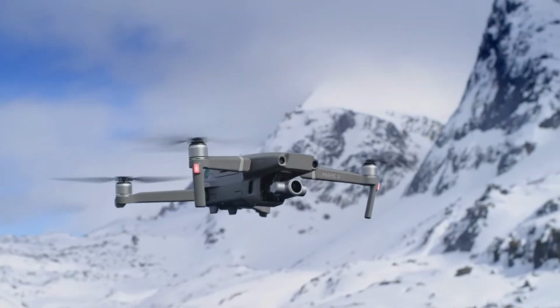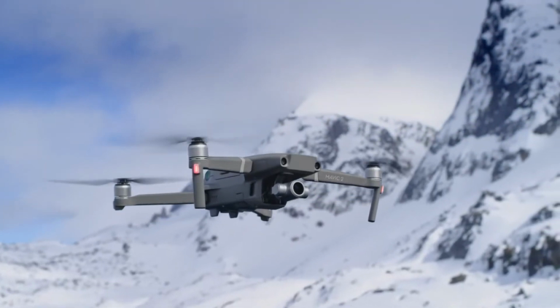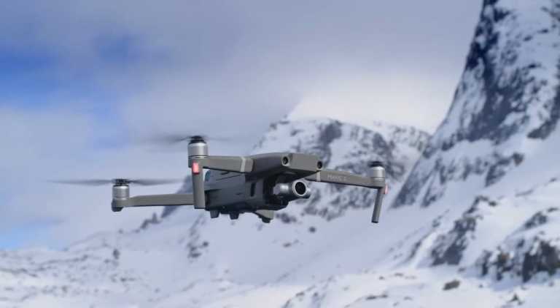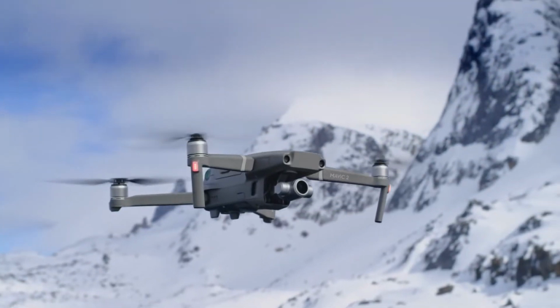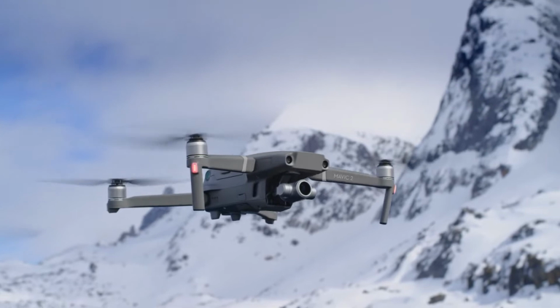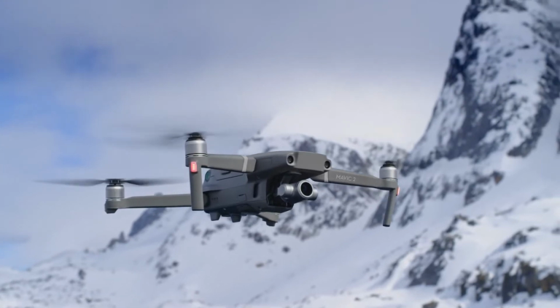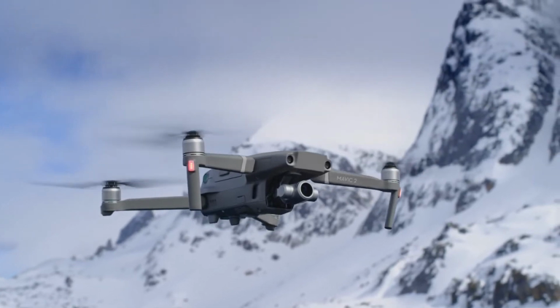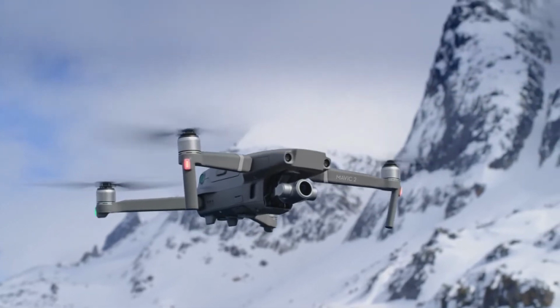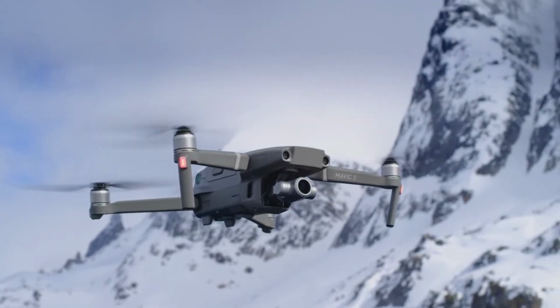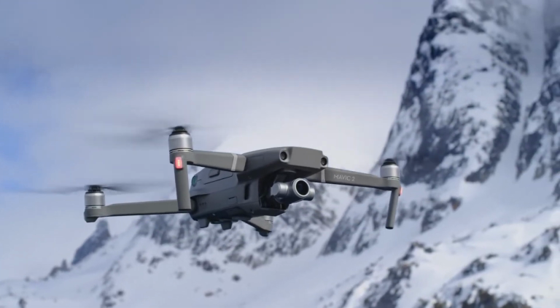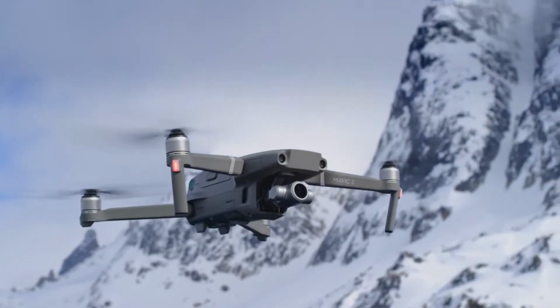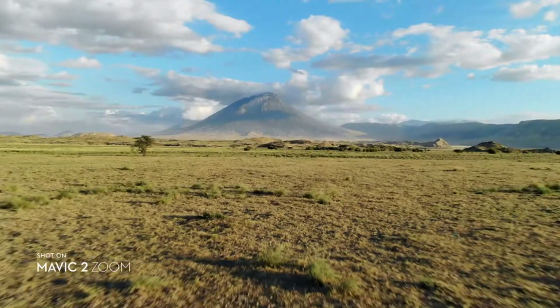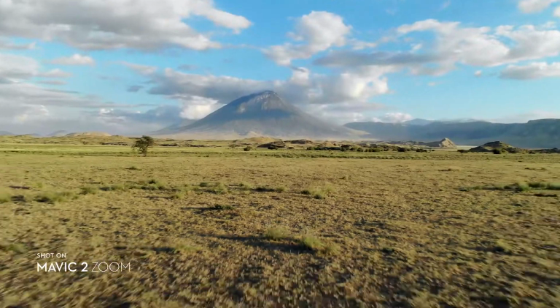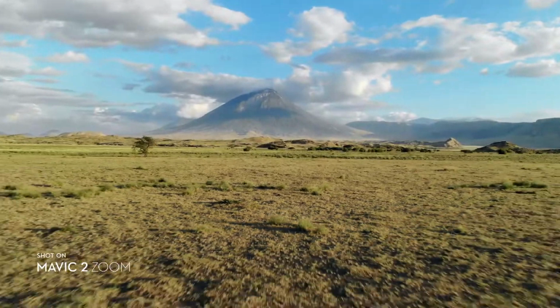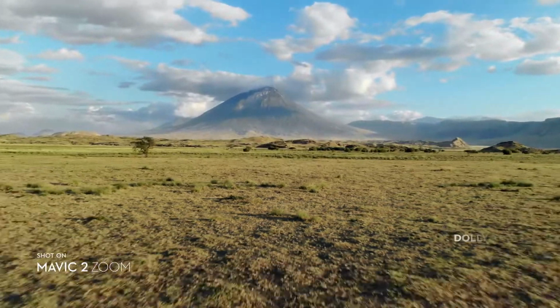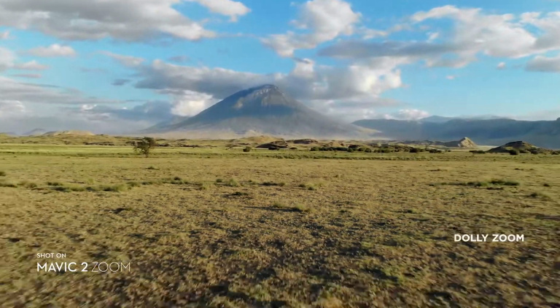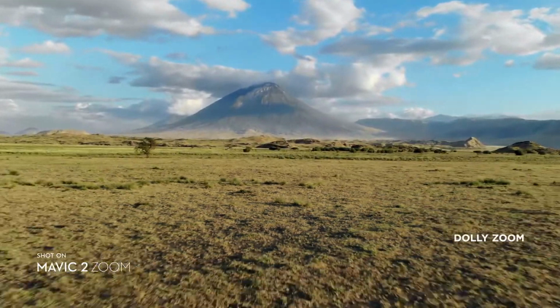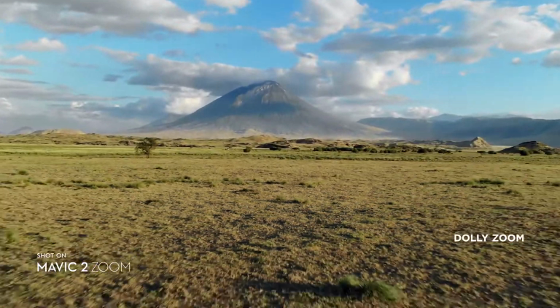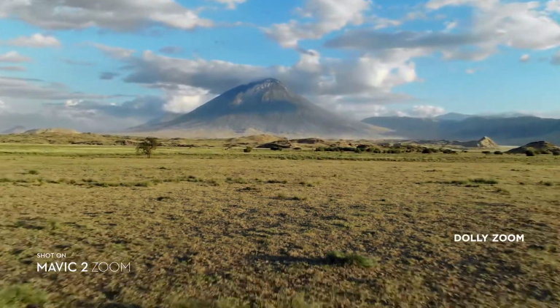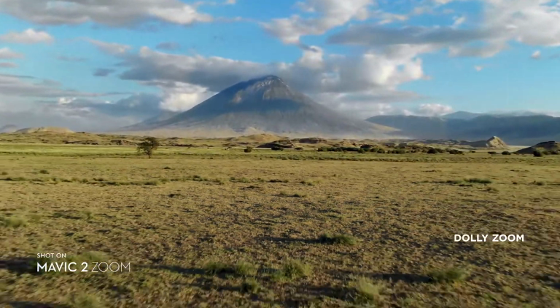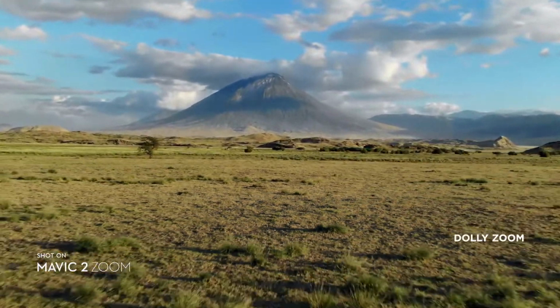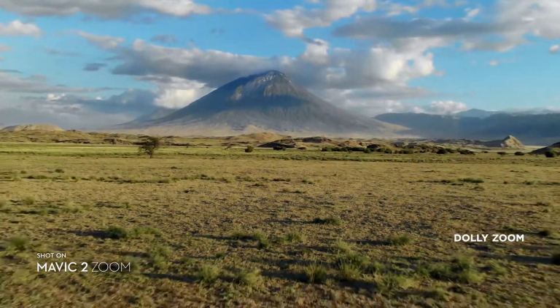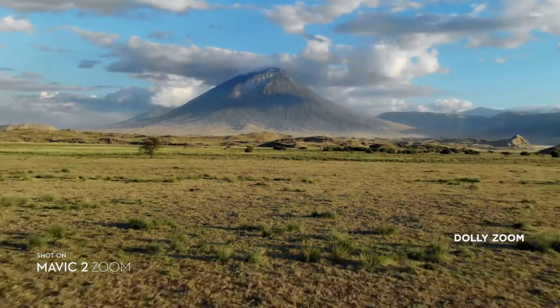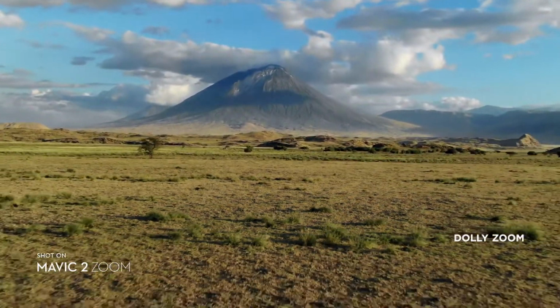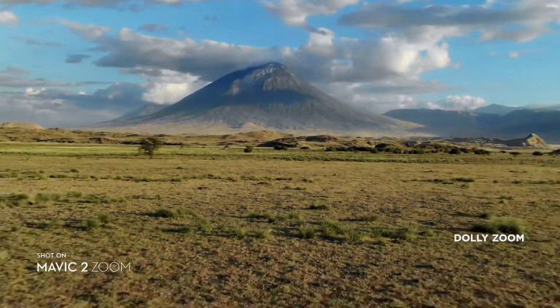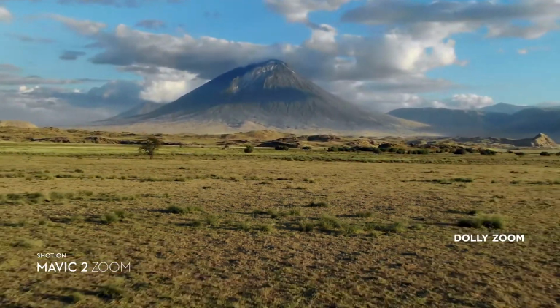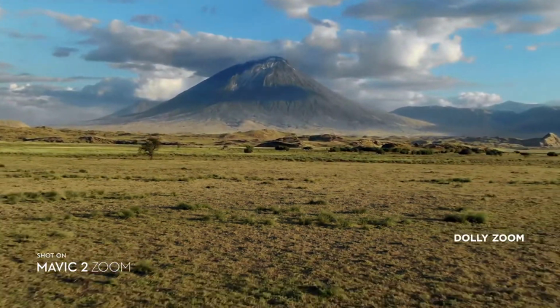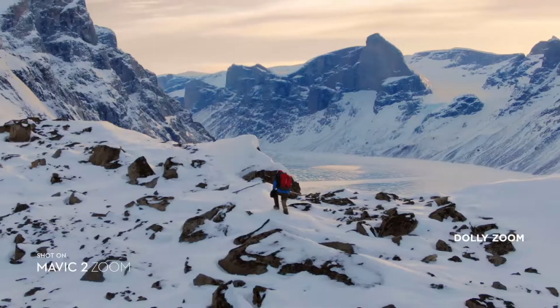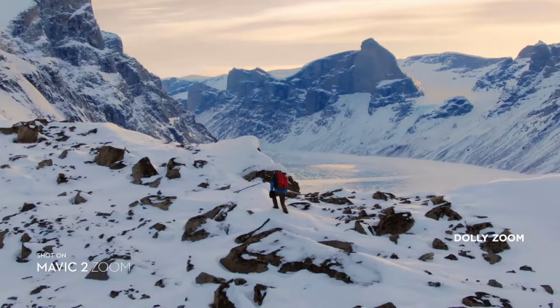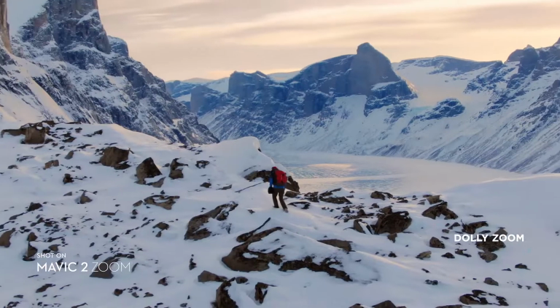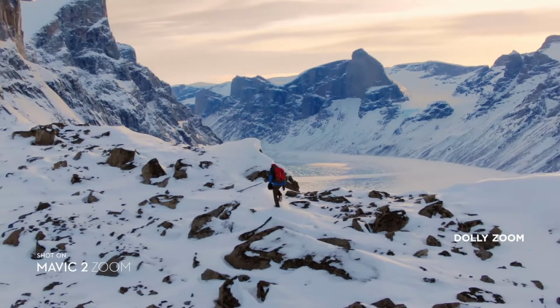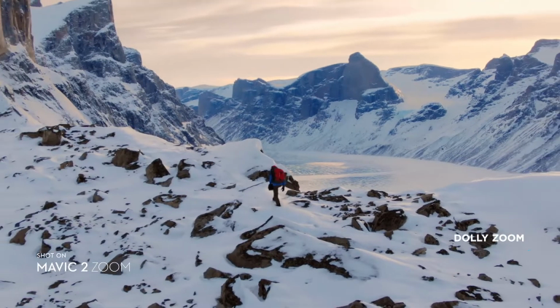Mavic 2 Zoom gives you access to dolly zoom for an otherworldly warped perspective.